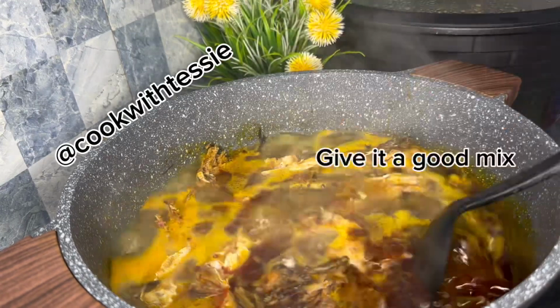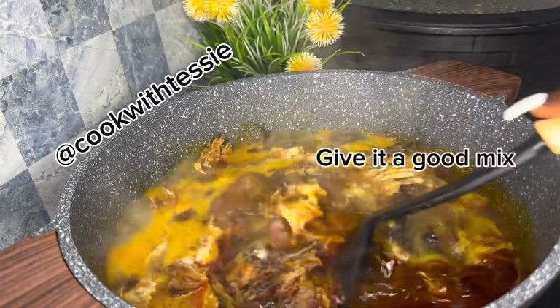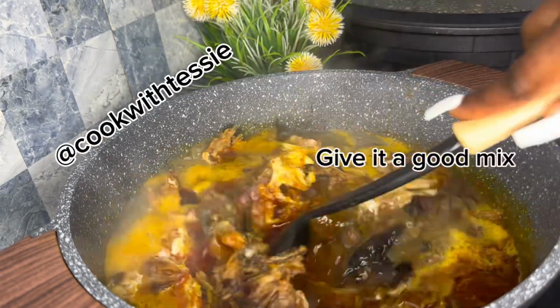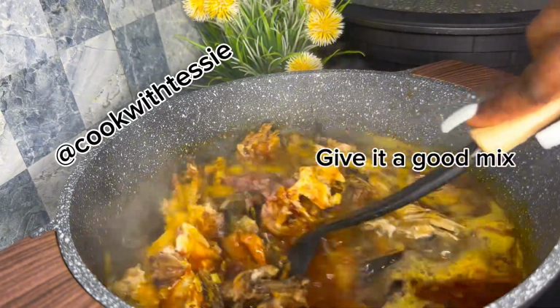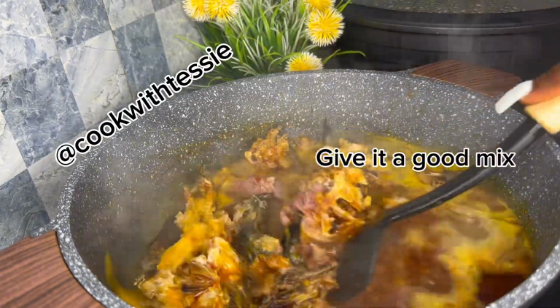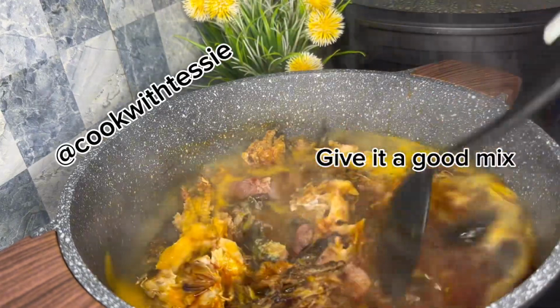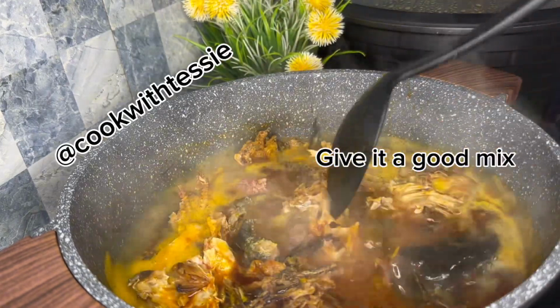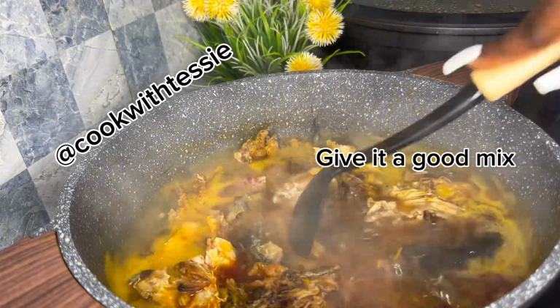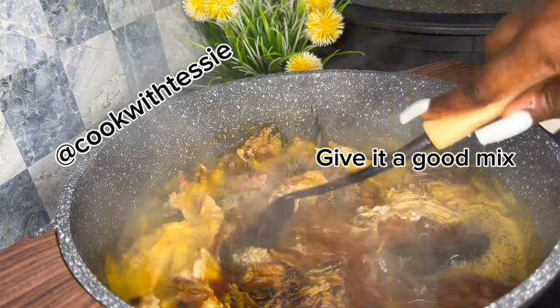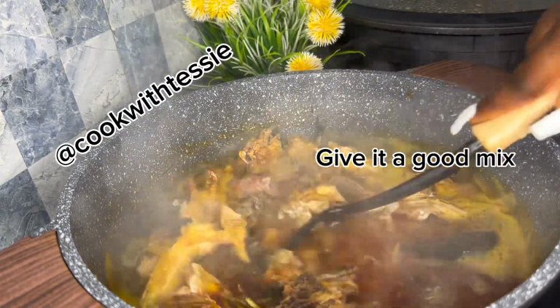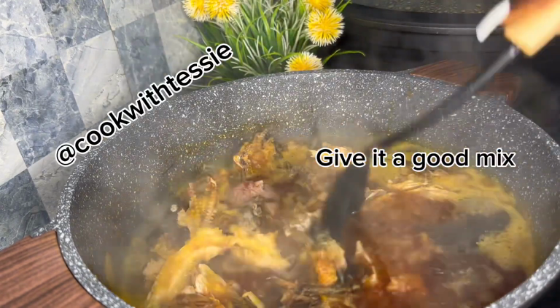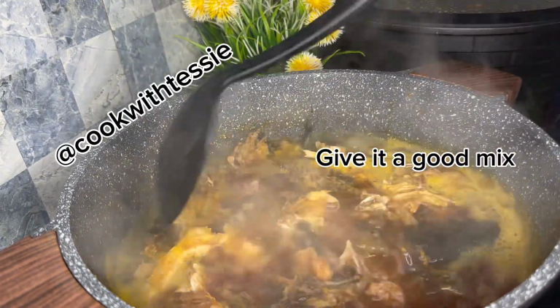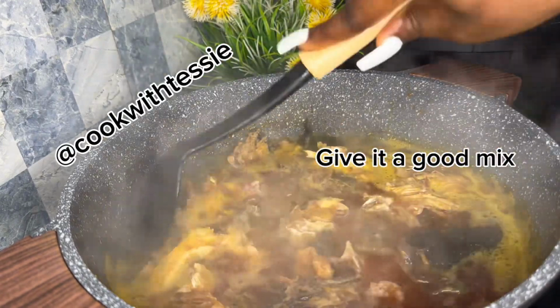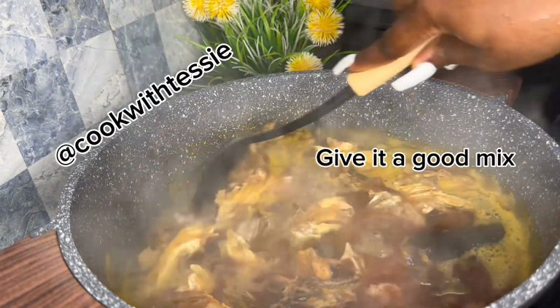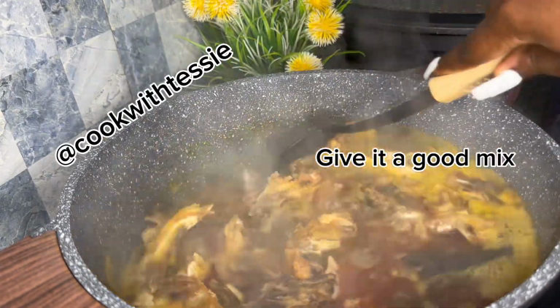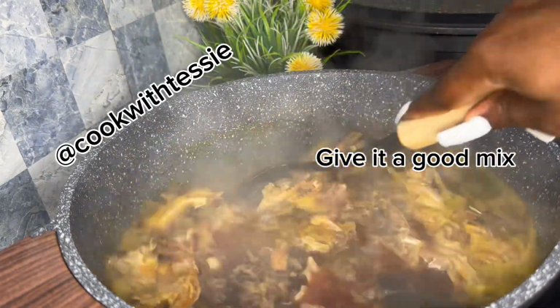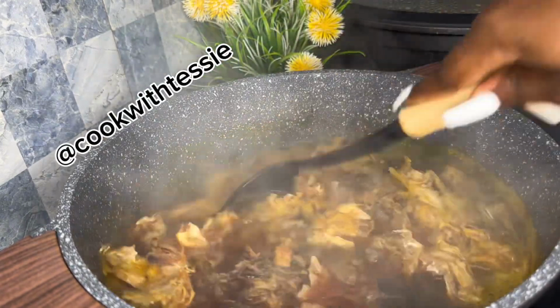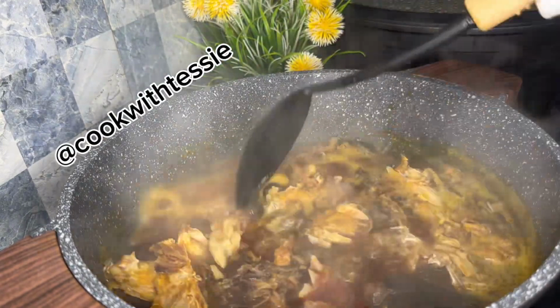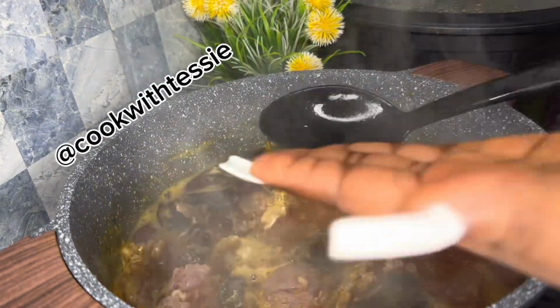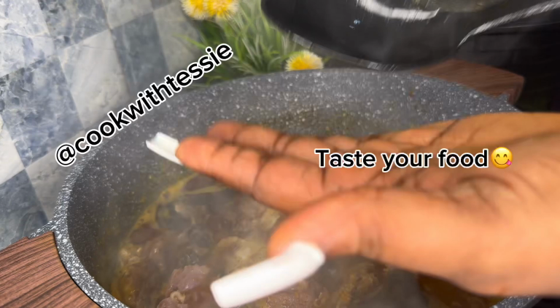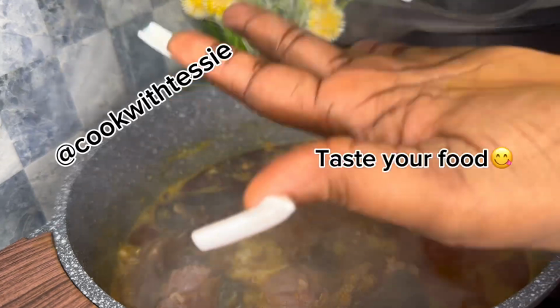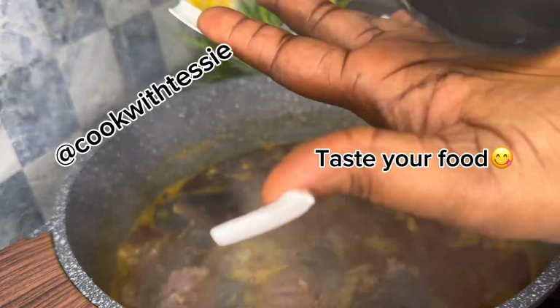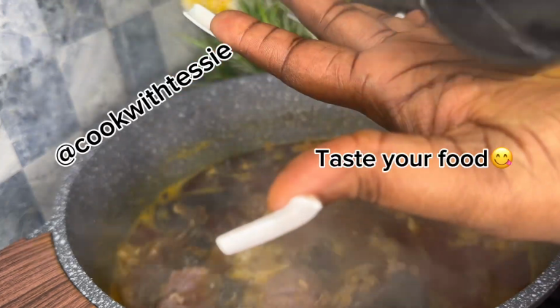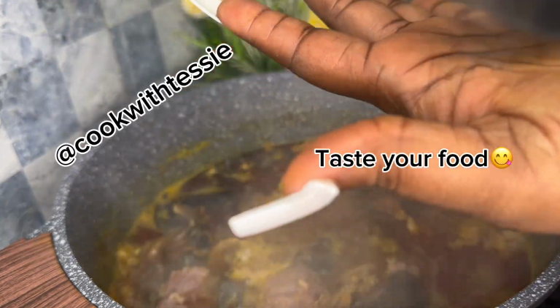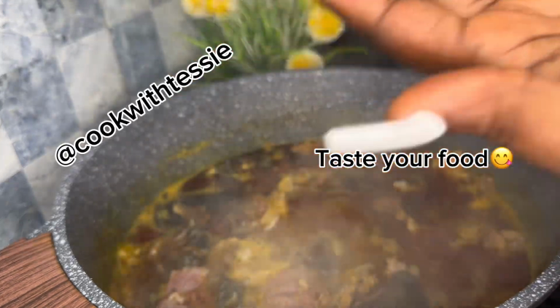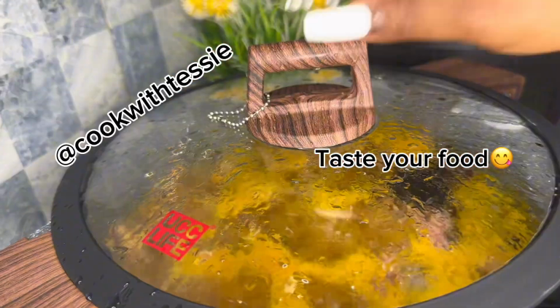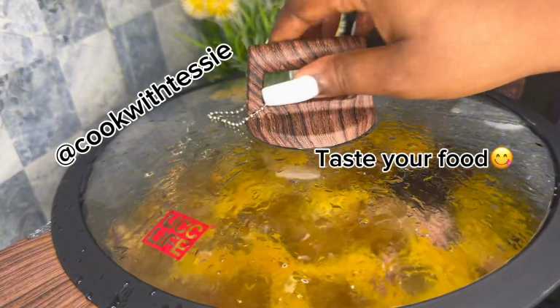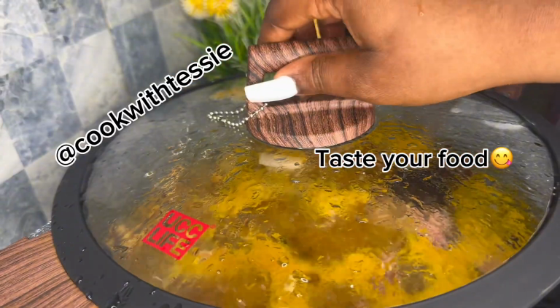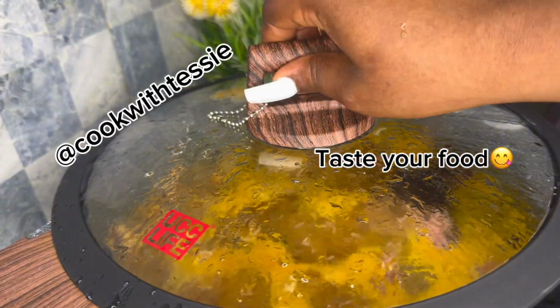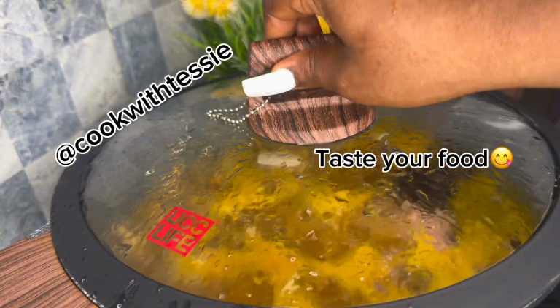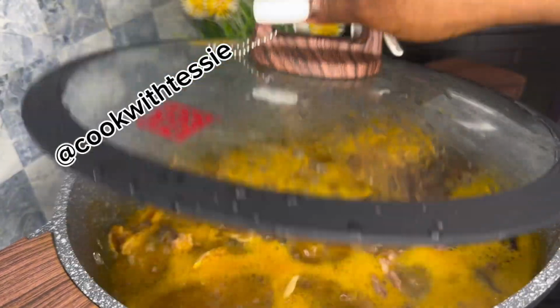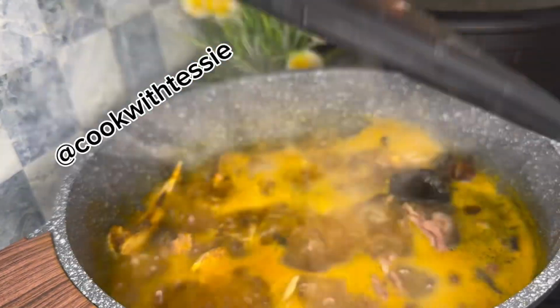I cover it and let it cook. And don't forget to taste your meal — always taste as you go.